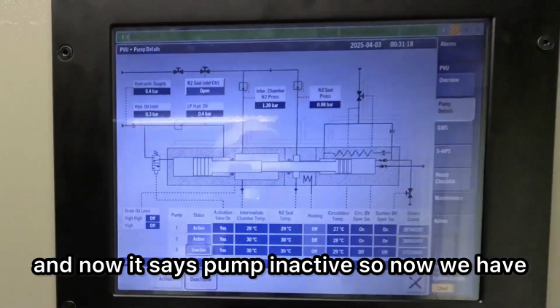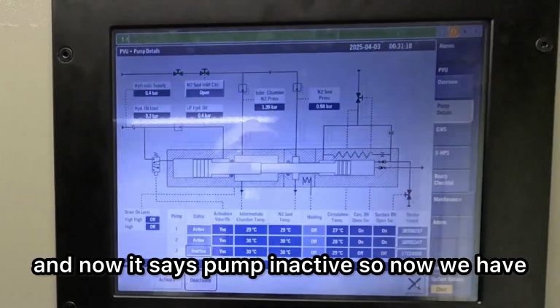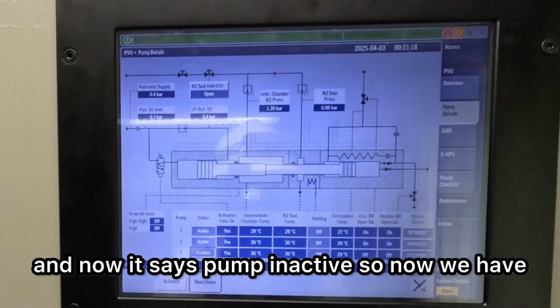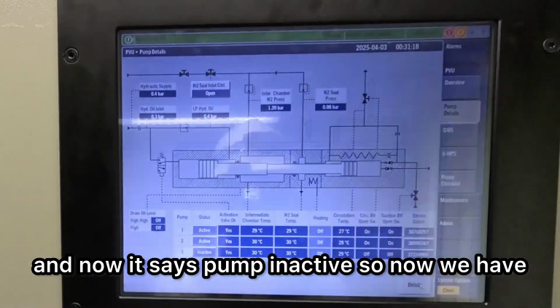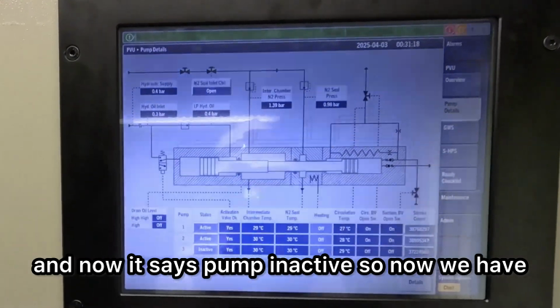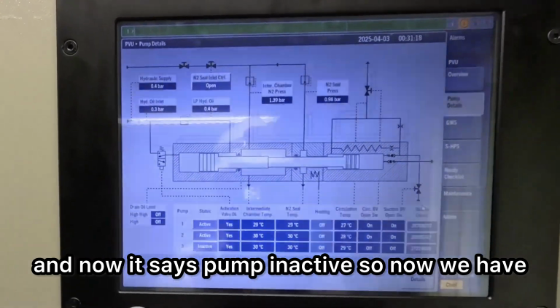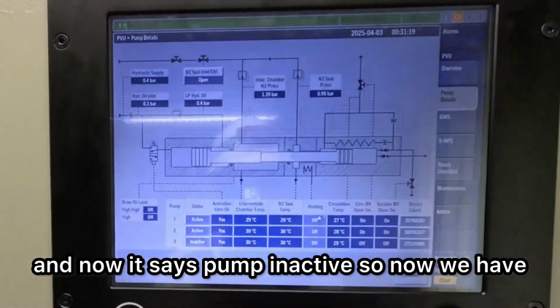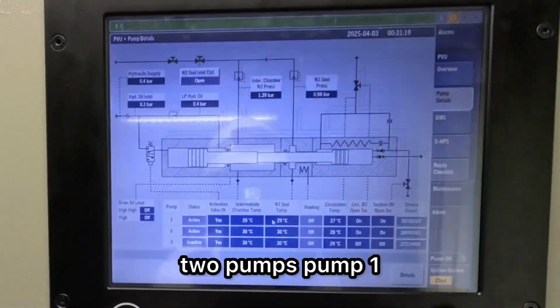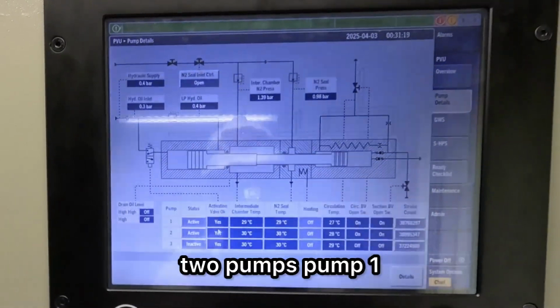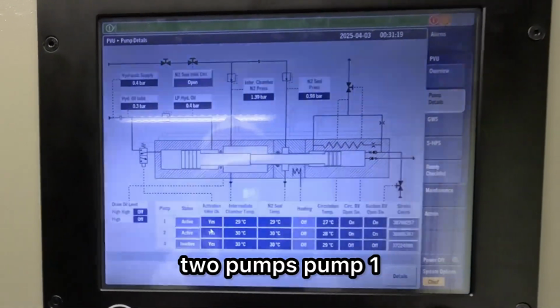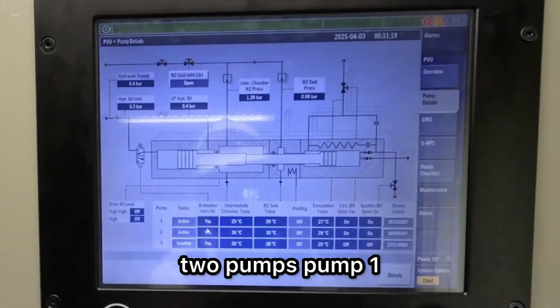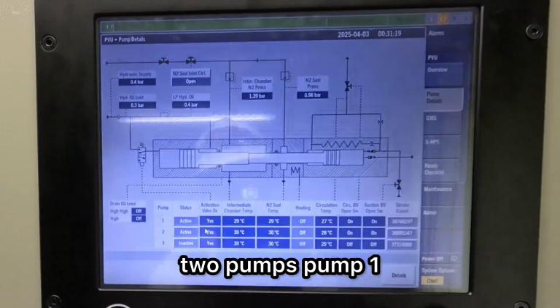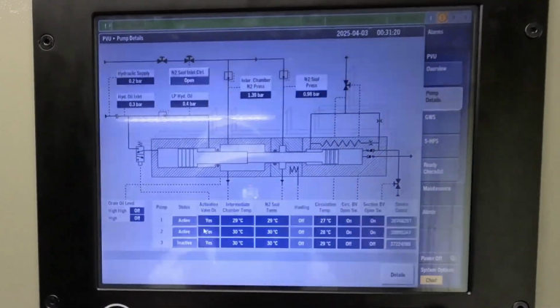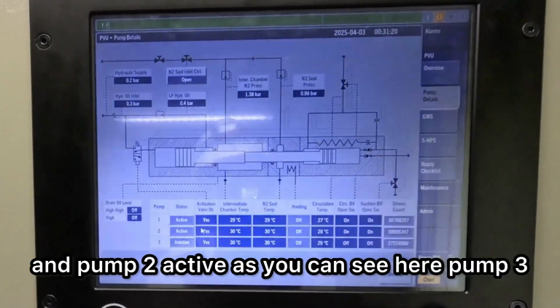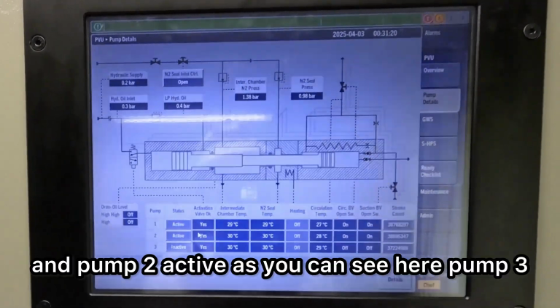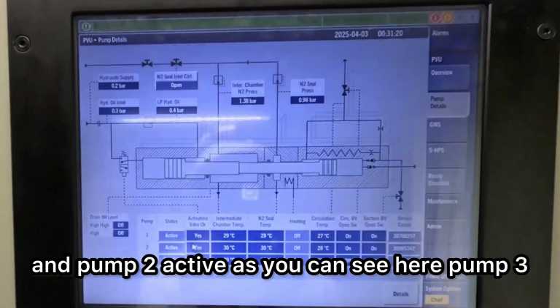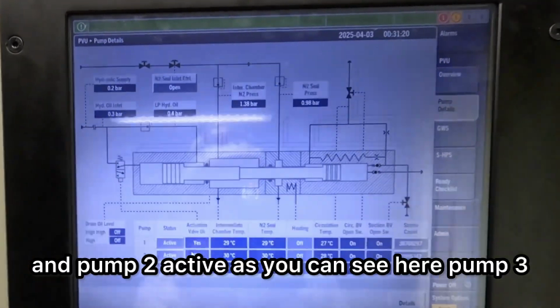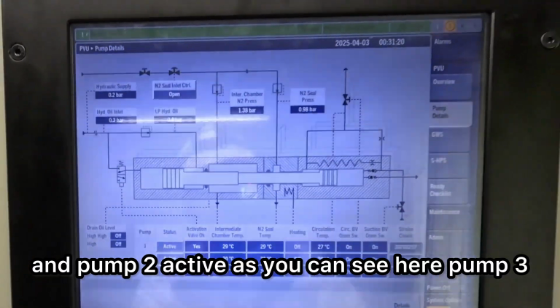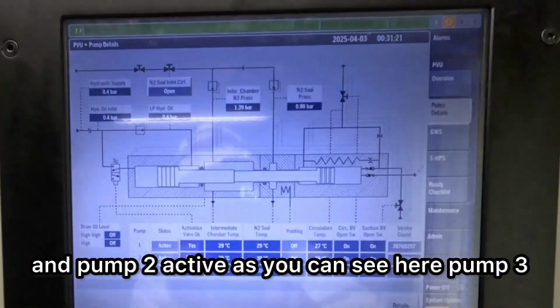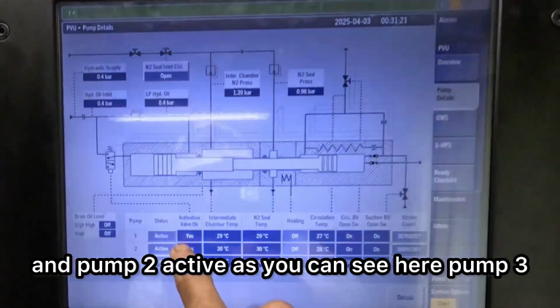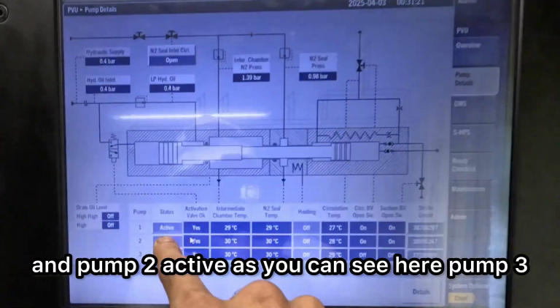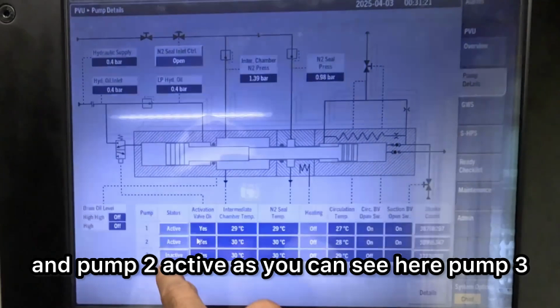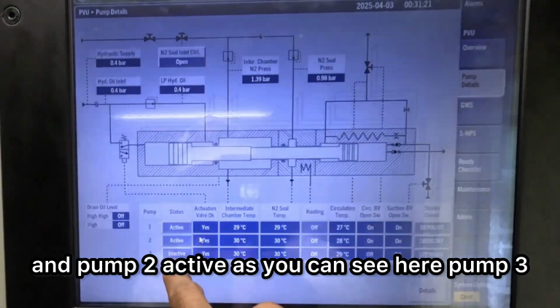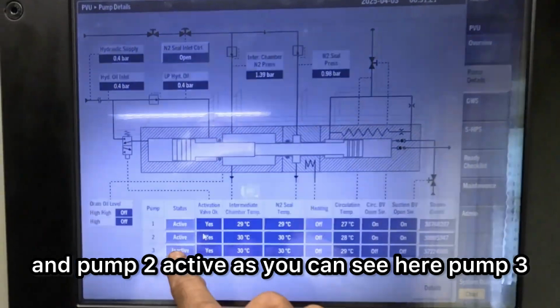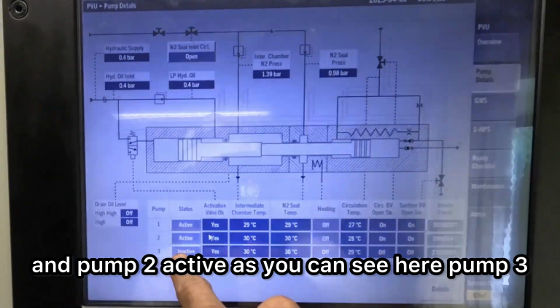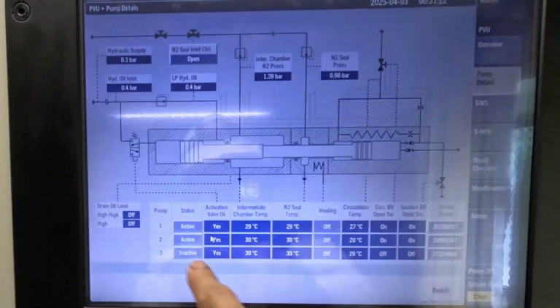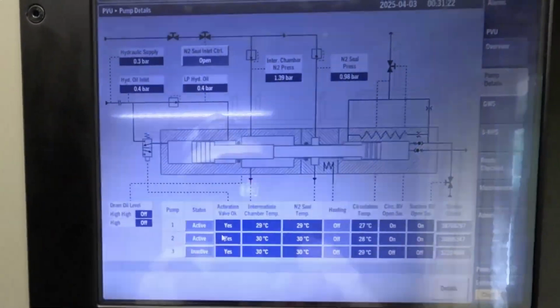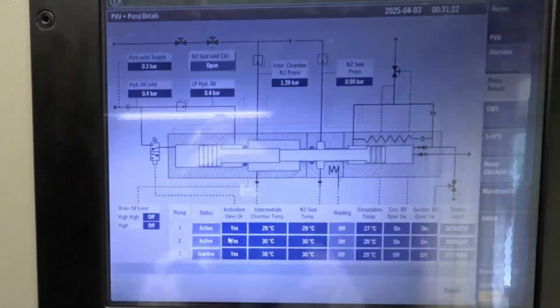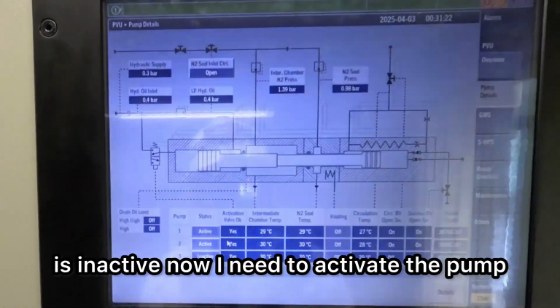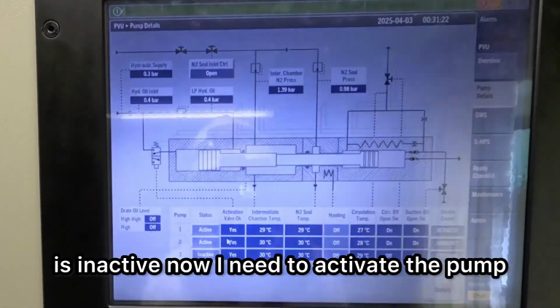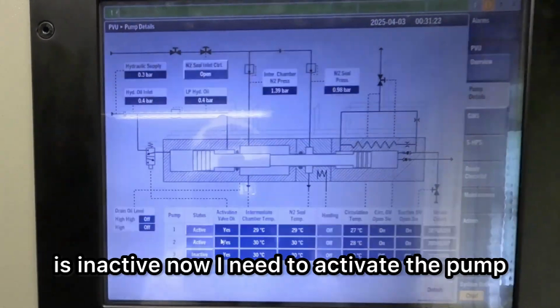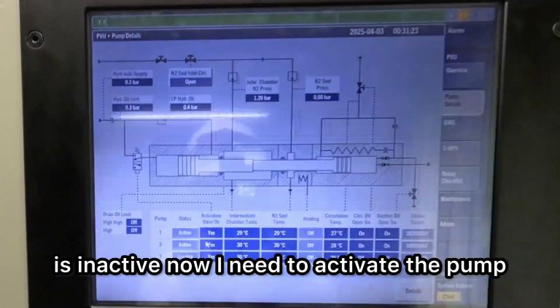And now it says pump inactive. Now we have two pumps — pump one and pump two active. As you can see here, pump three is inactive.